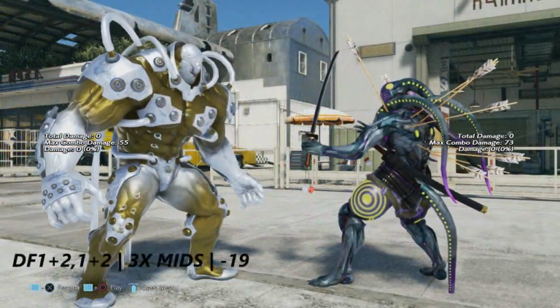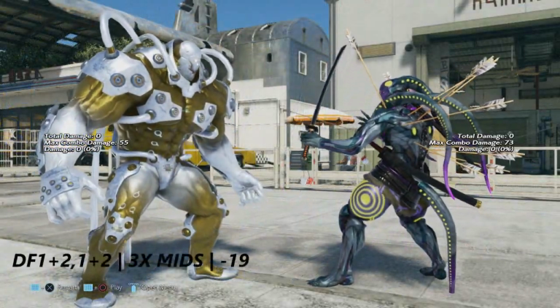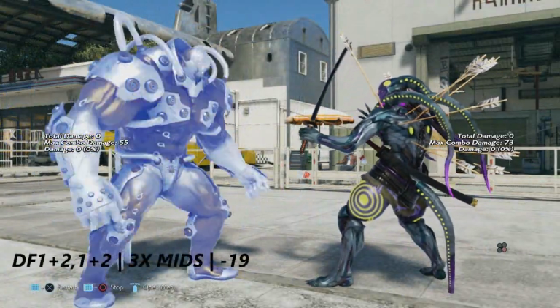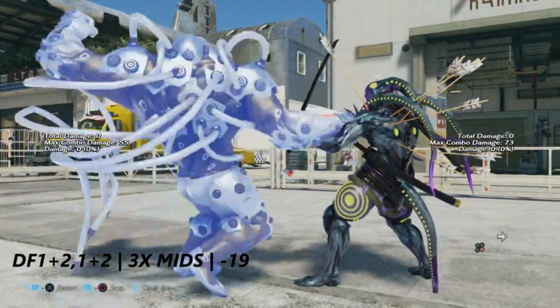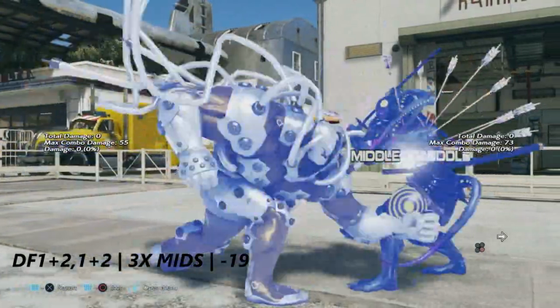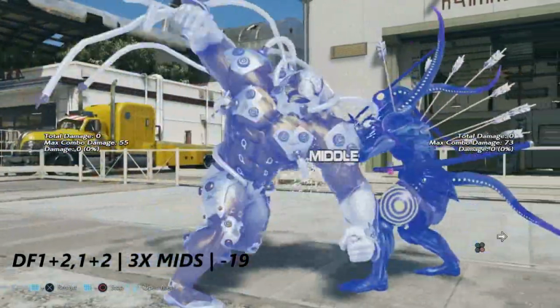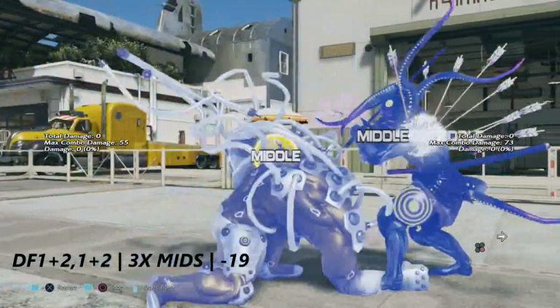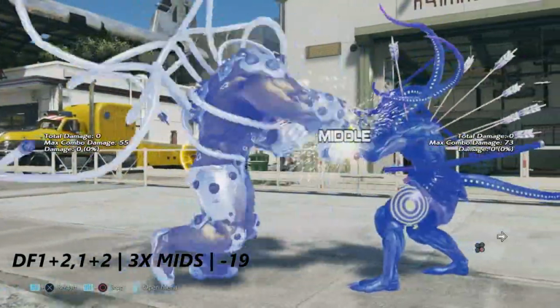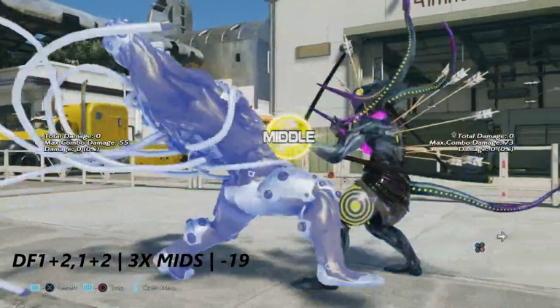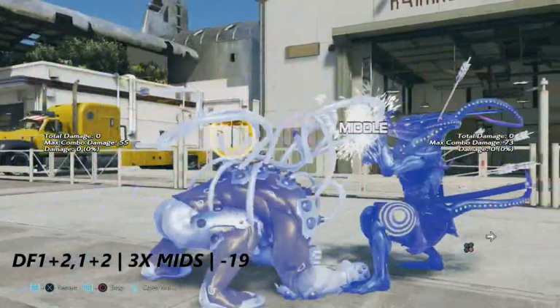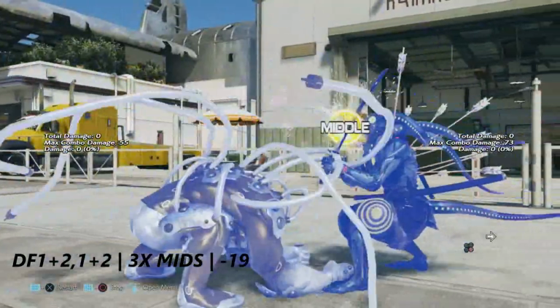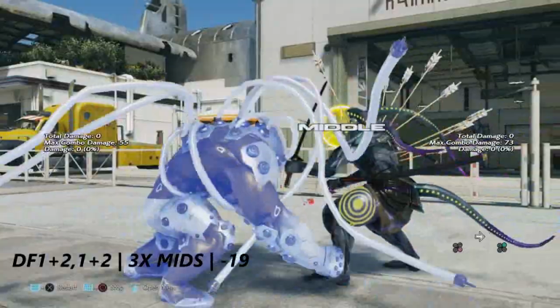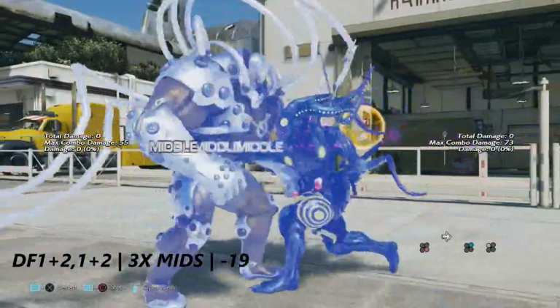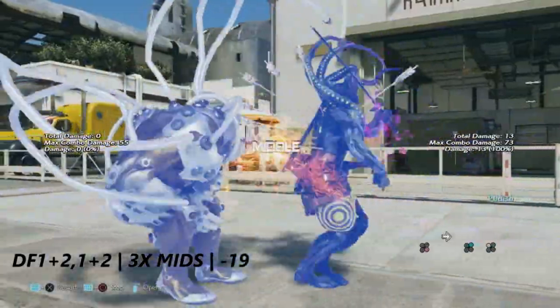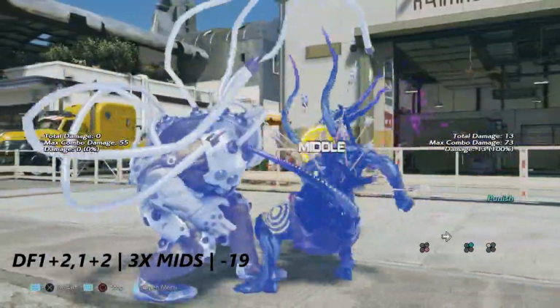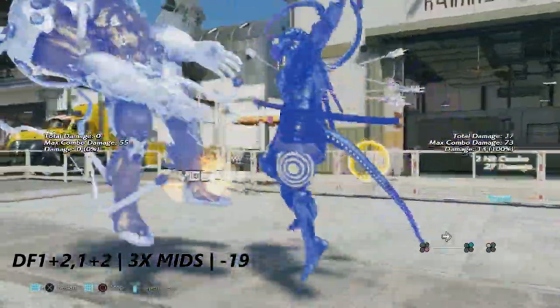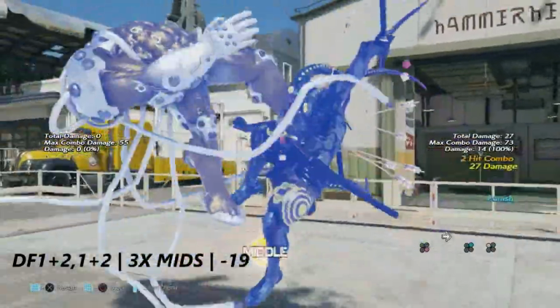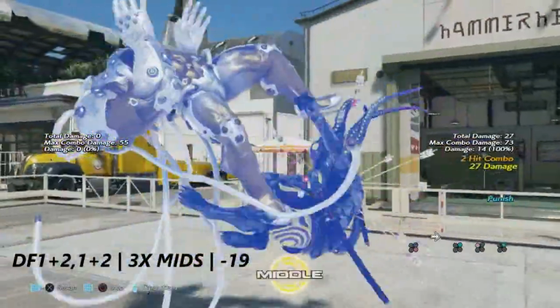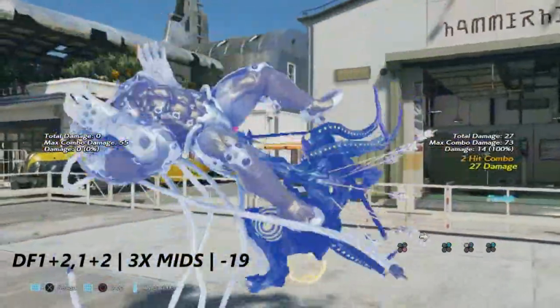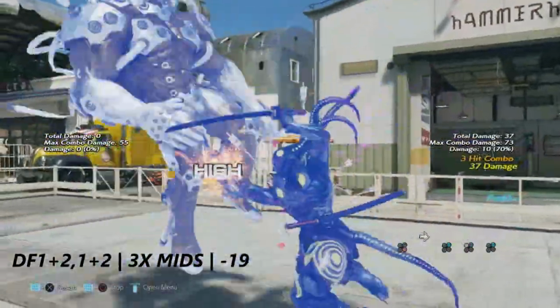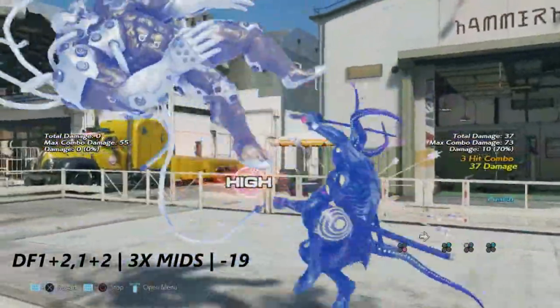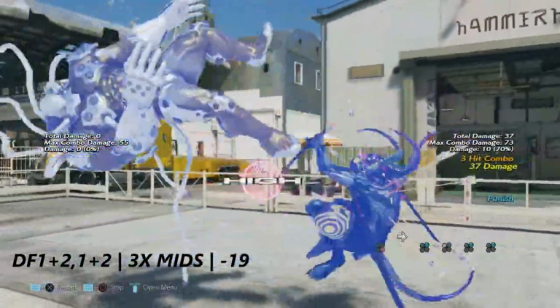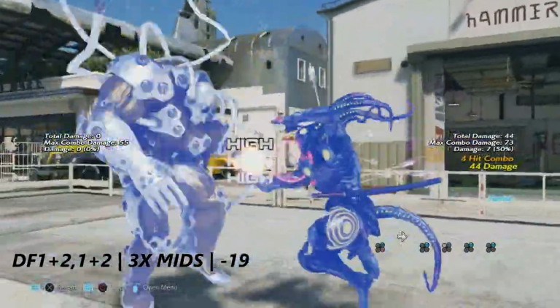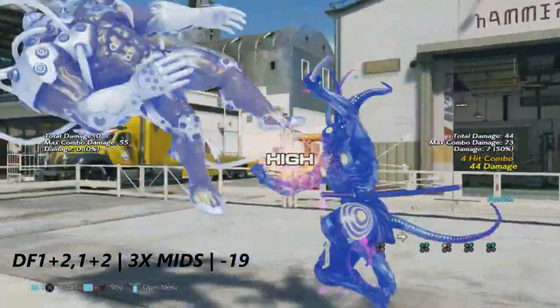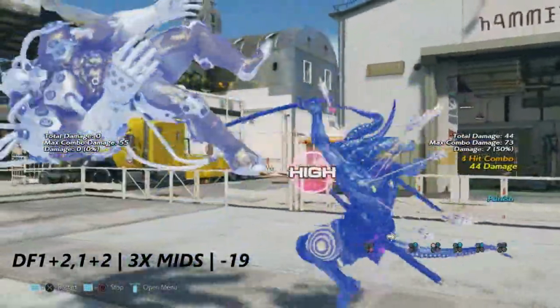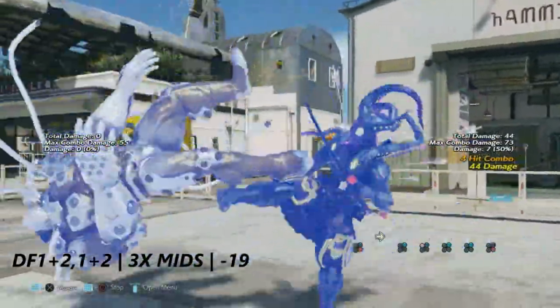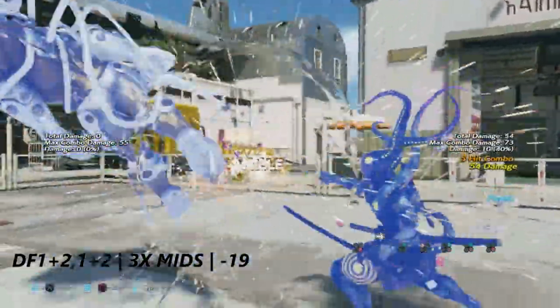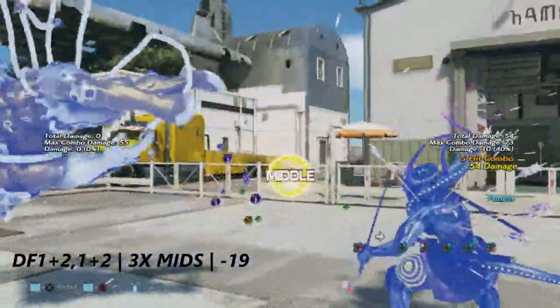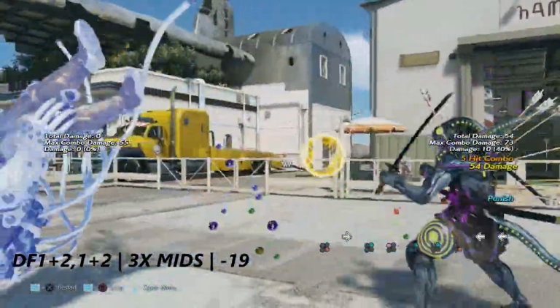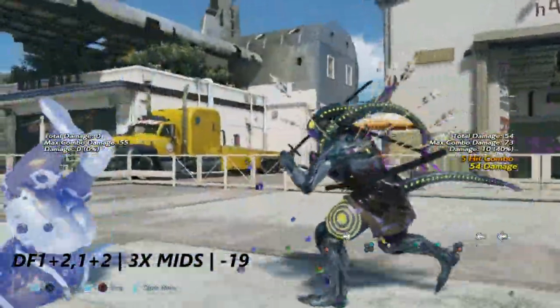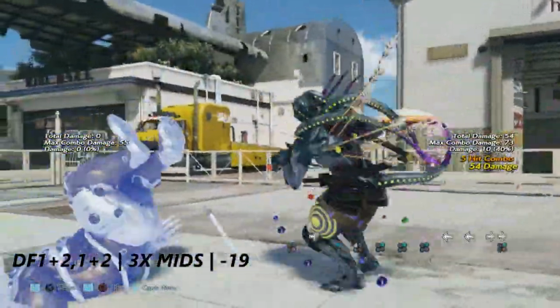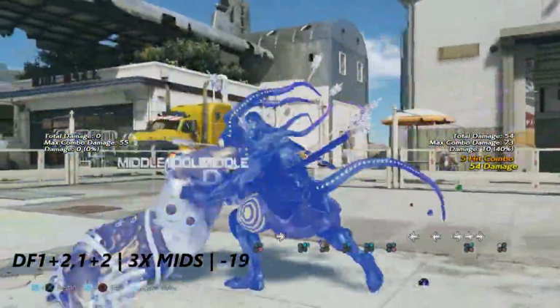Down forward 1+2 and 1+2 is a three-hit set of mids. It is negative 19 on block.